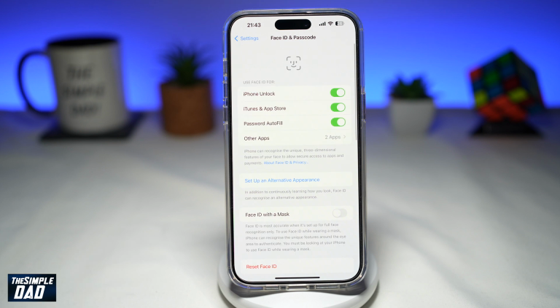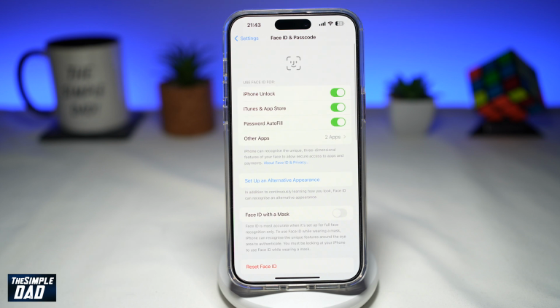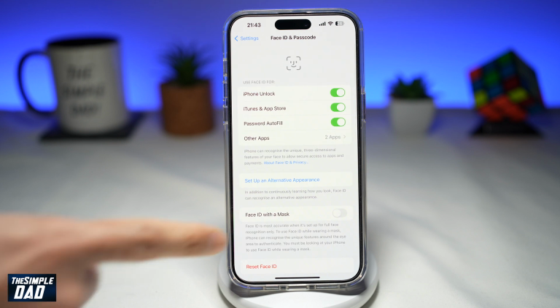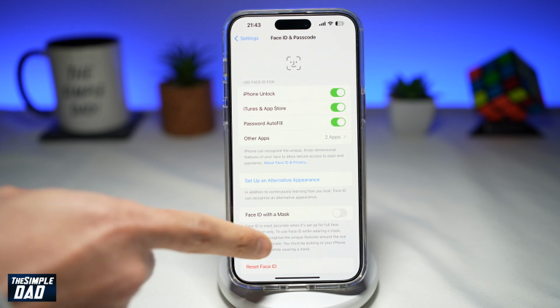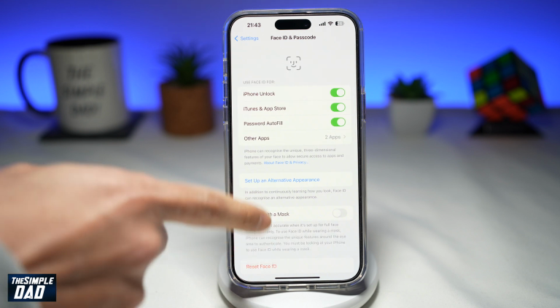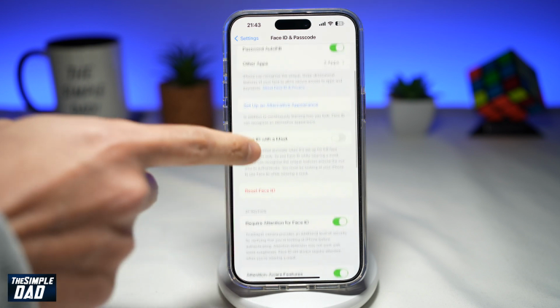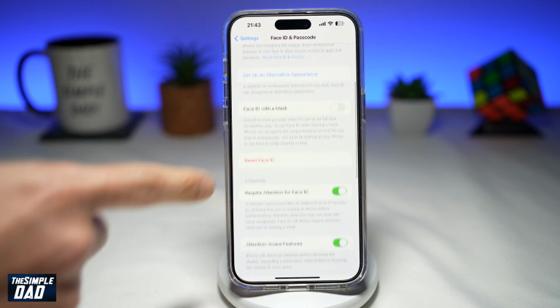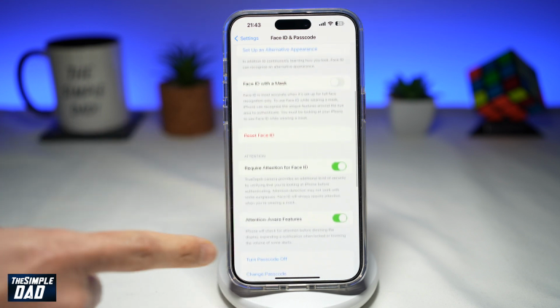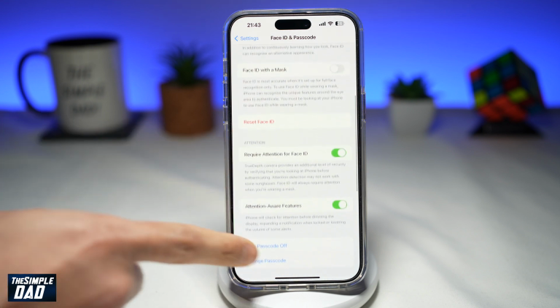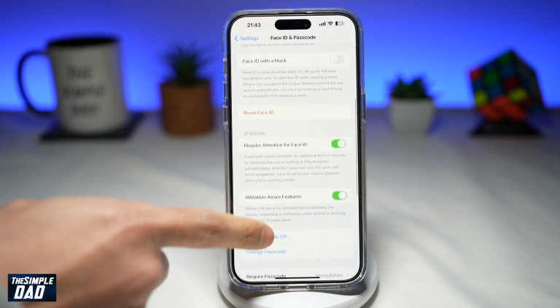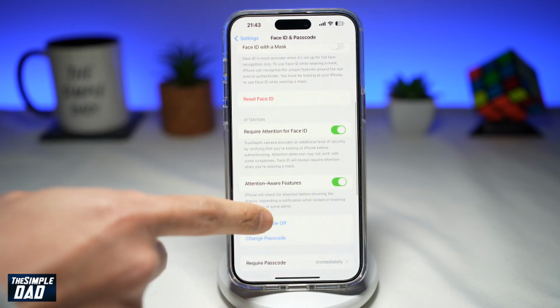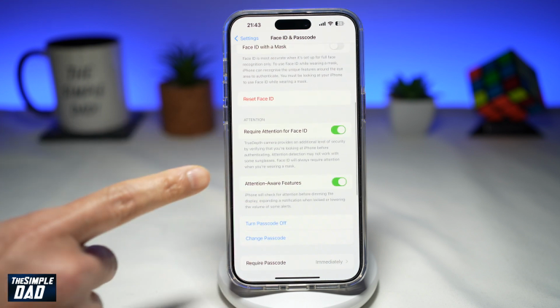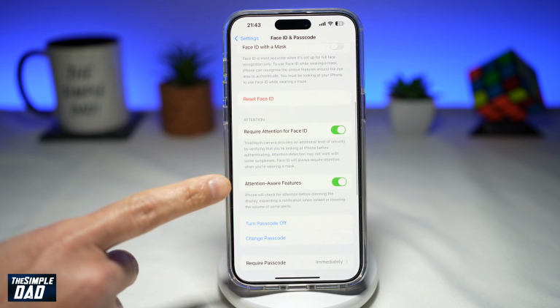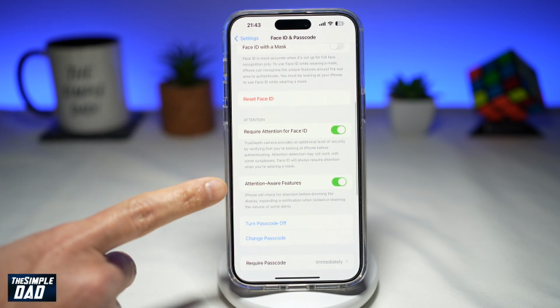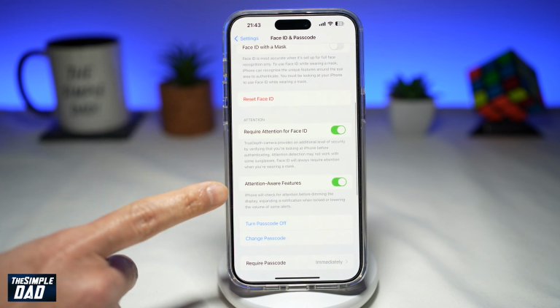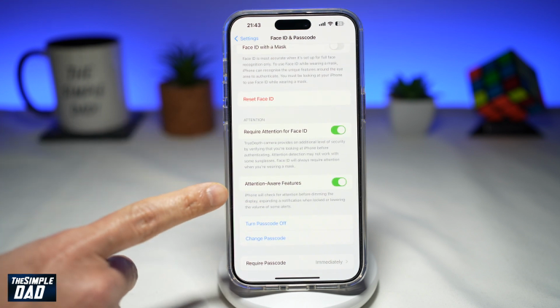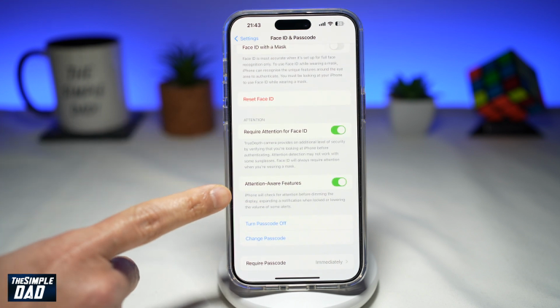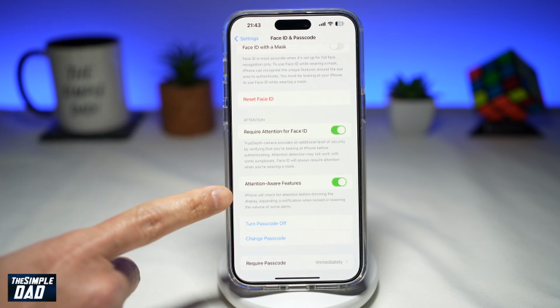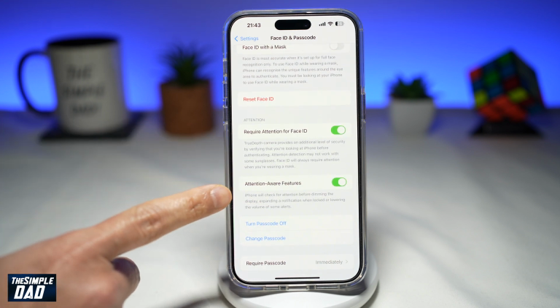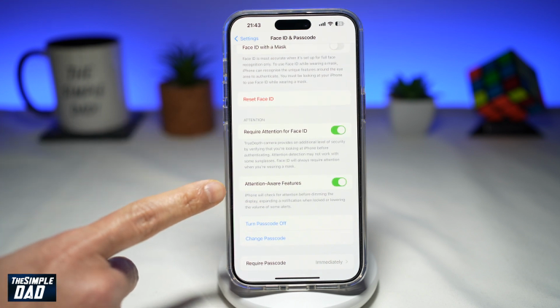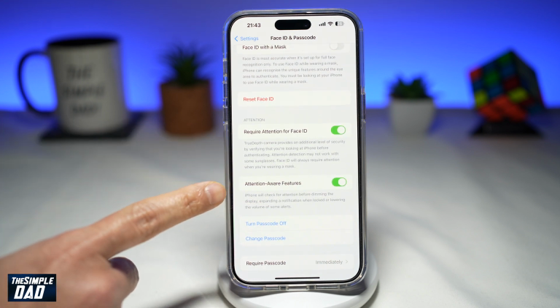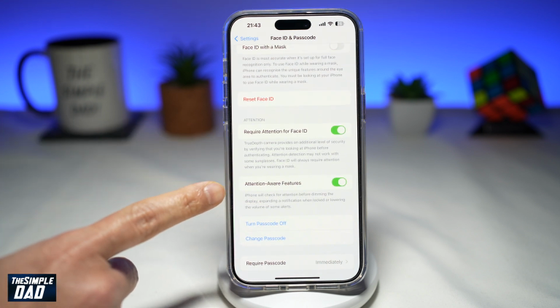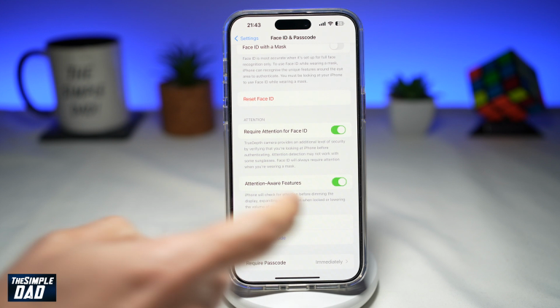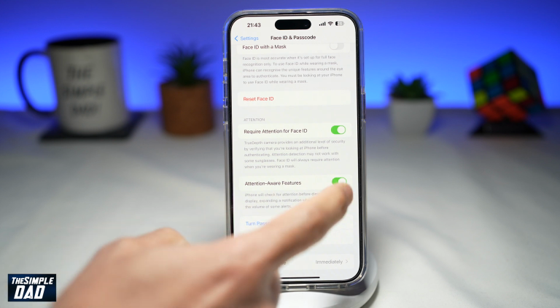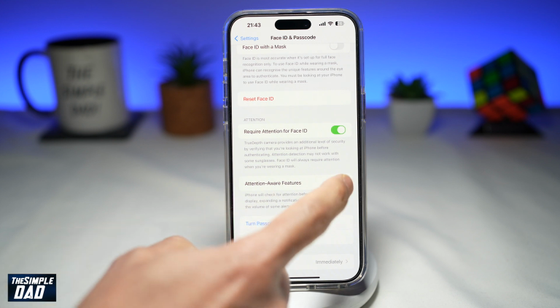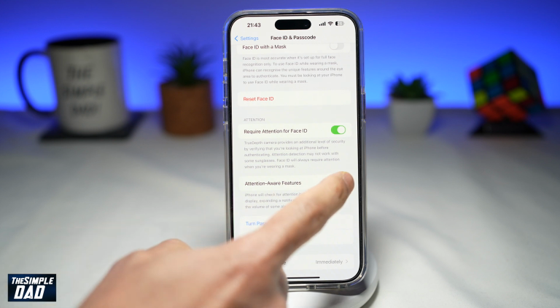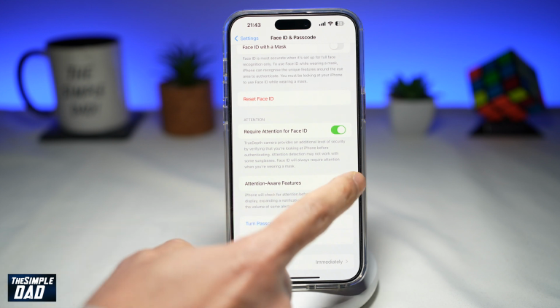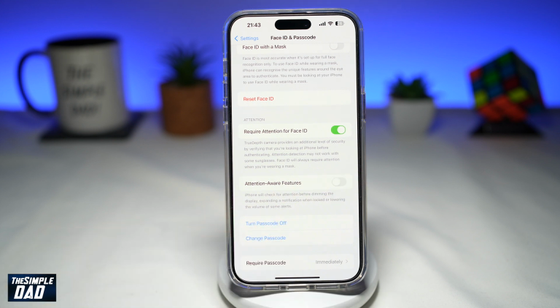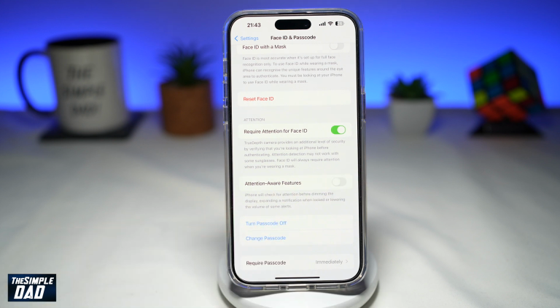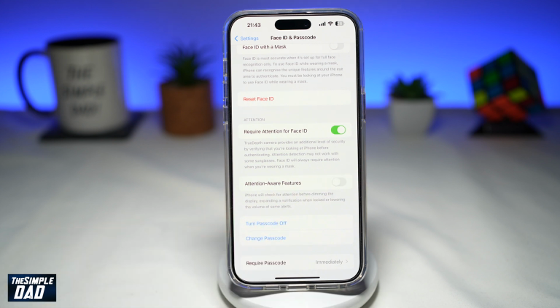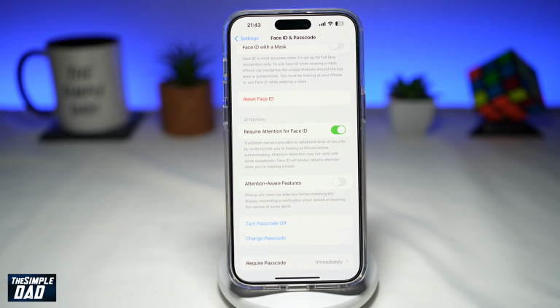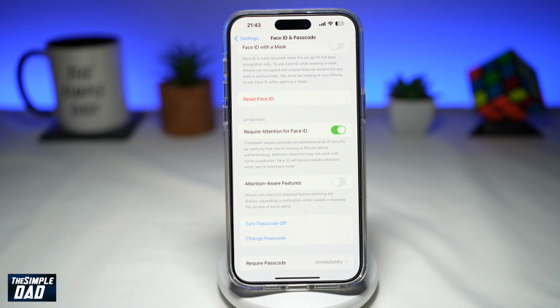Now scroll down until you see Attention Aware Features, and go ahead and disable this feature.